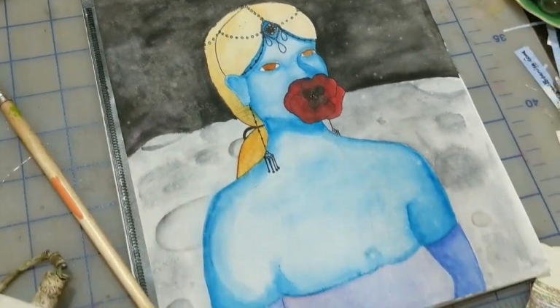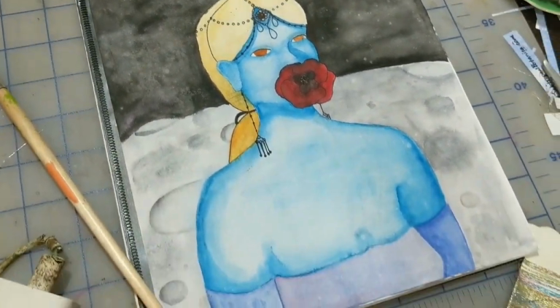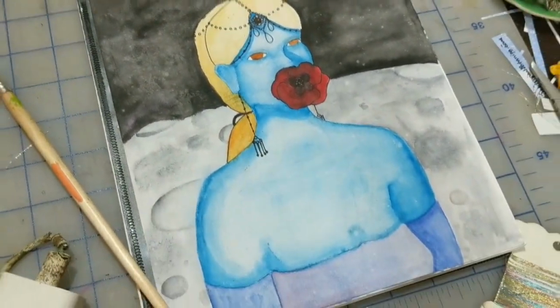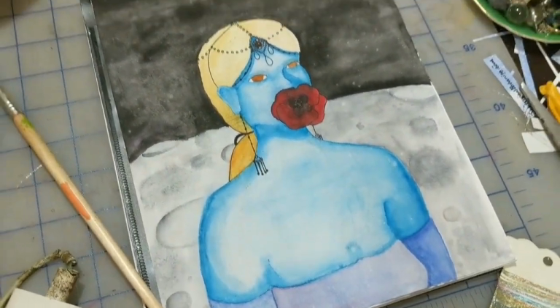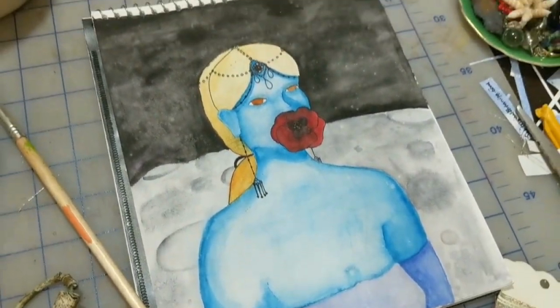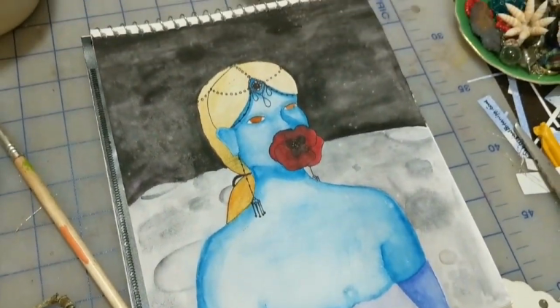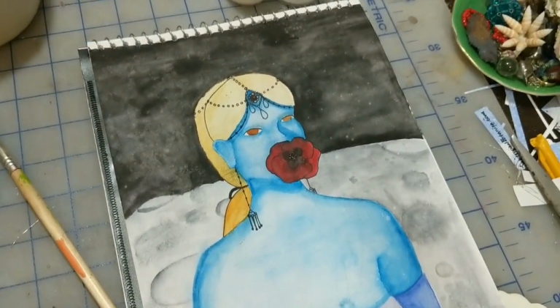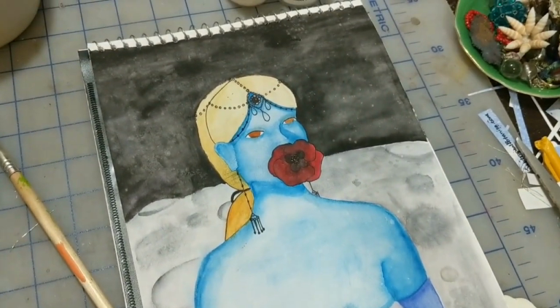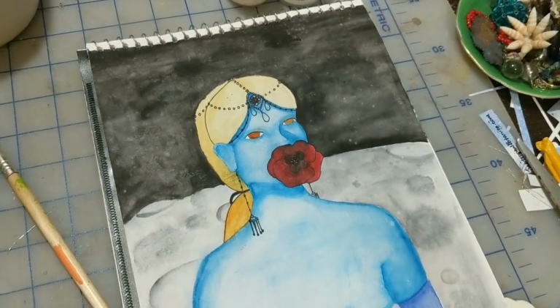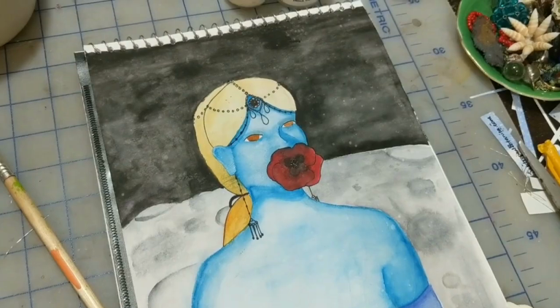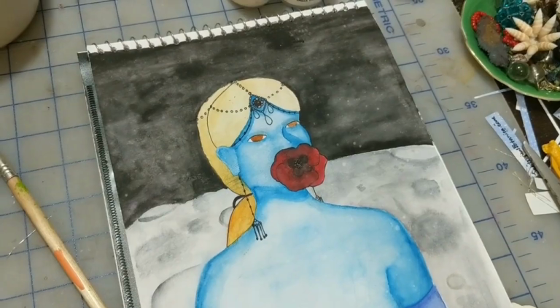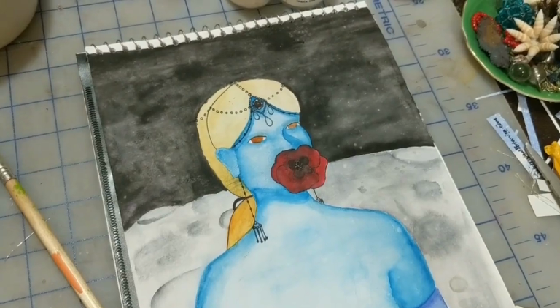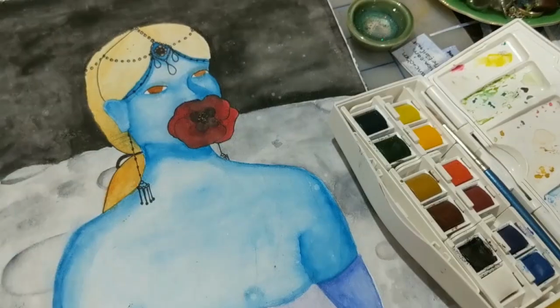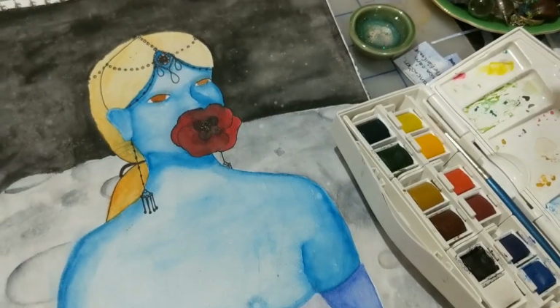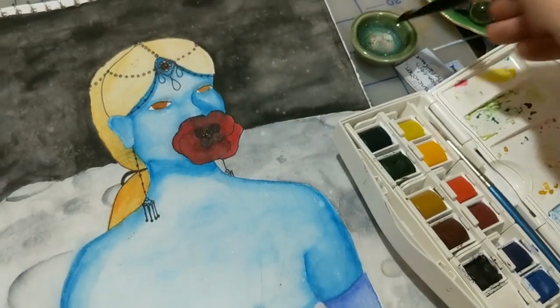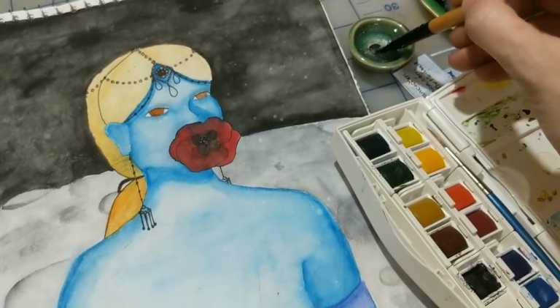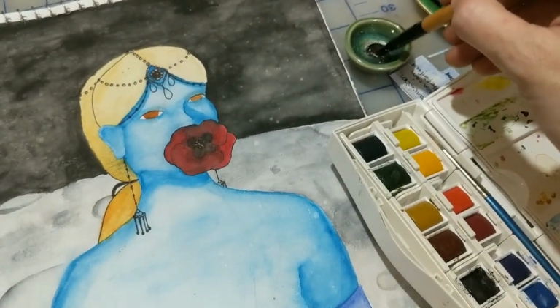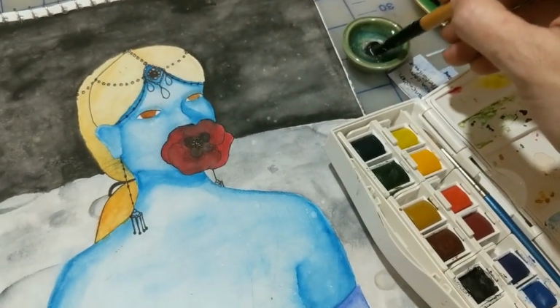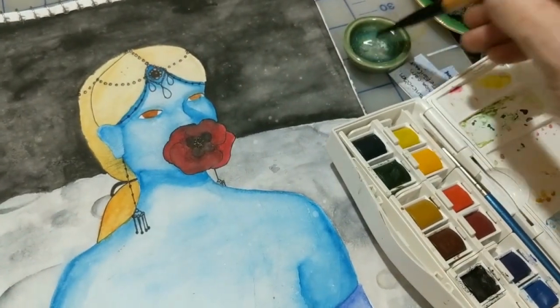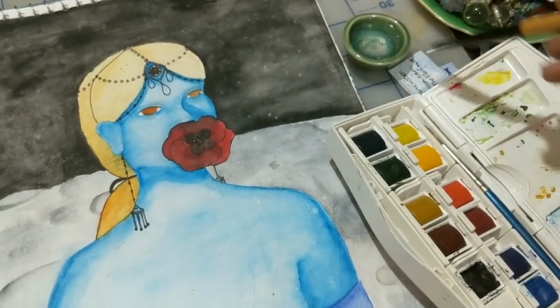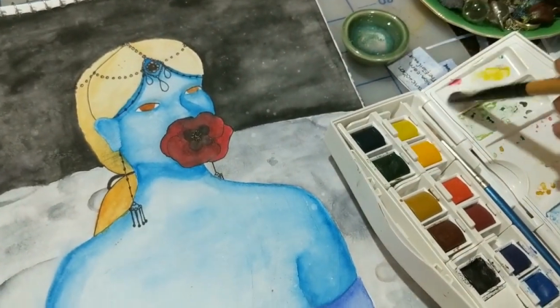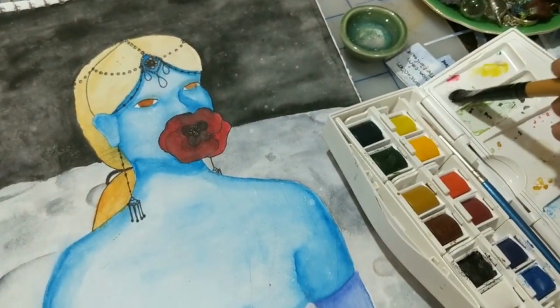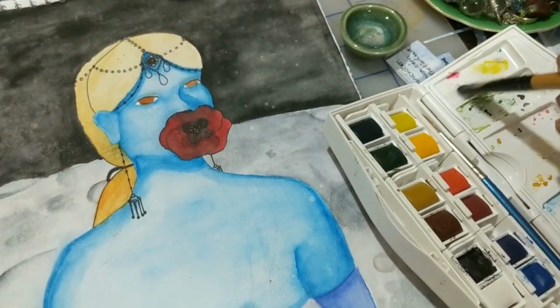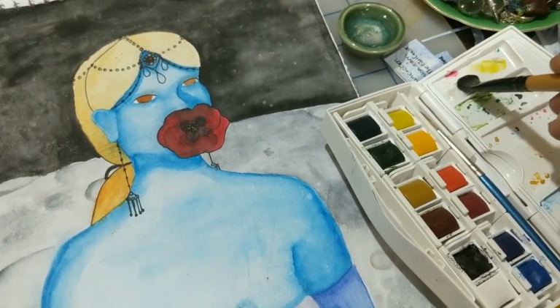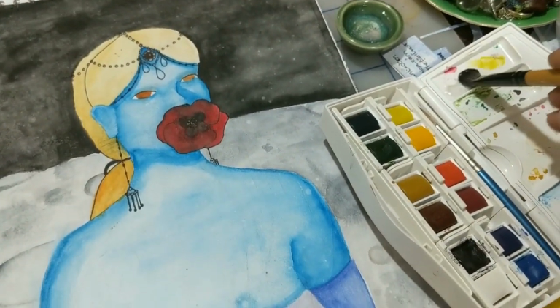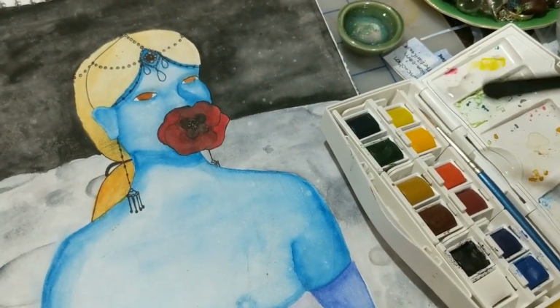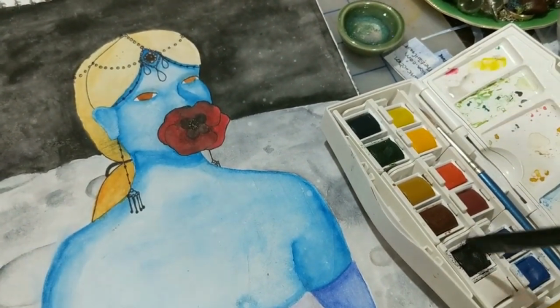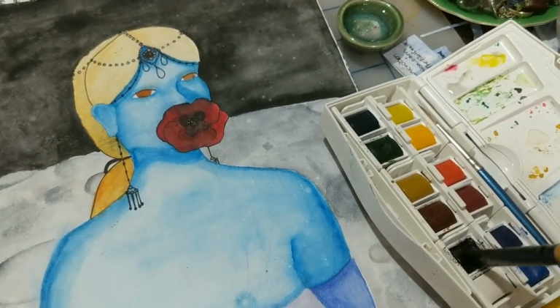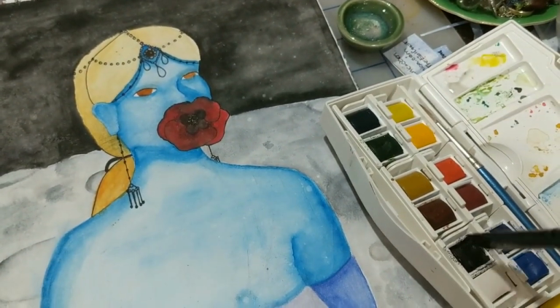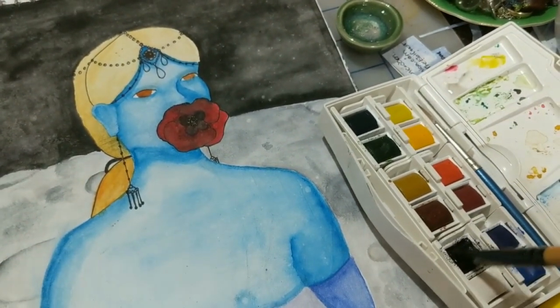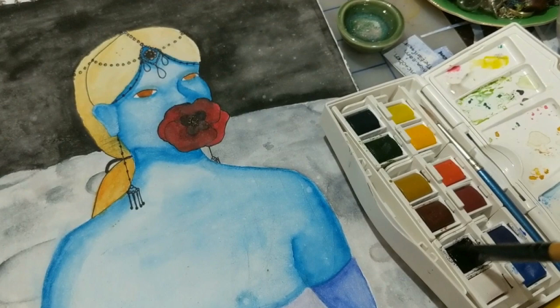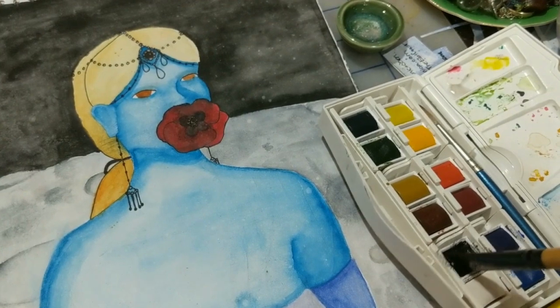Then get into chill mode. For that I'm just going to use some black watercolor paint.